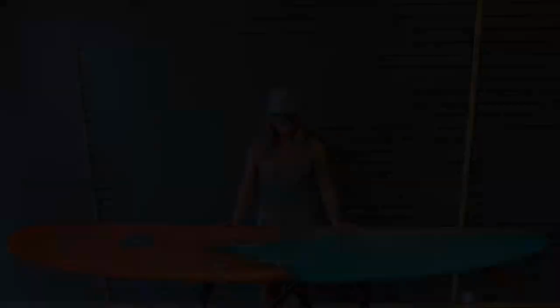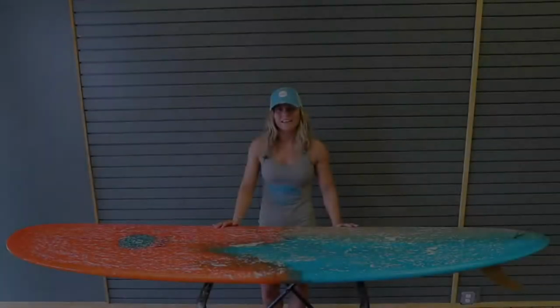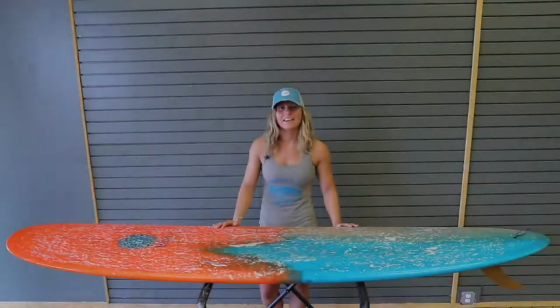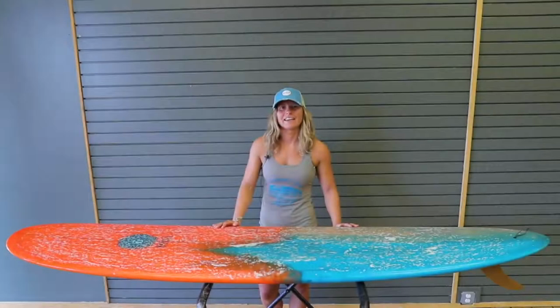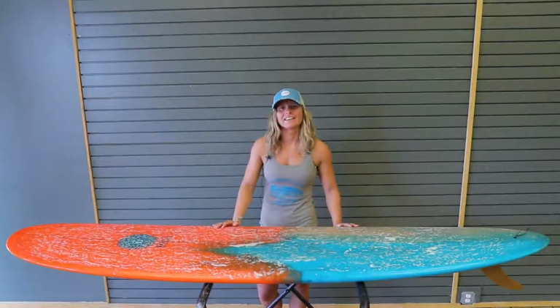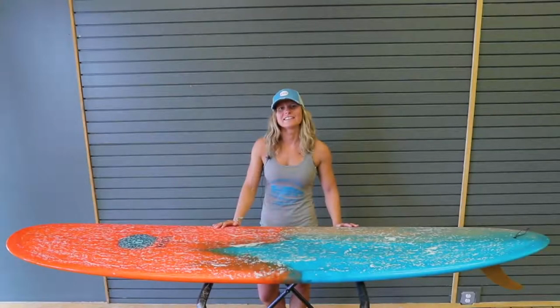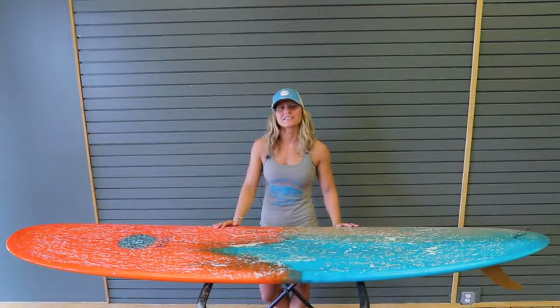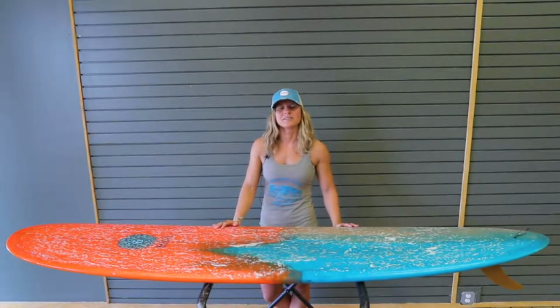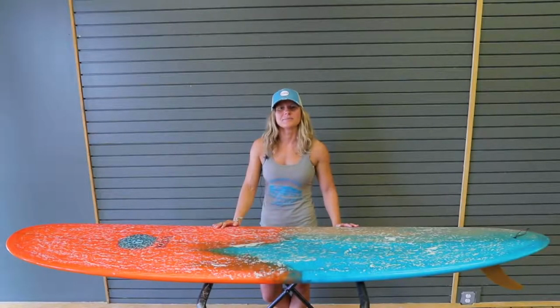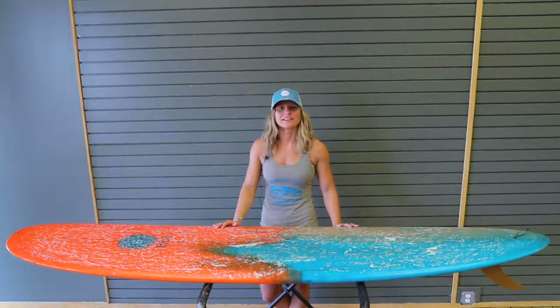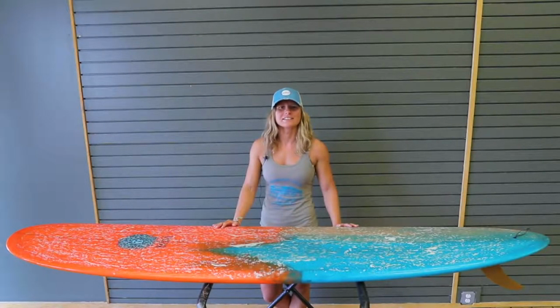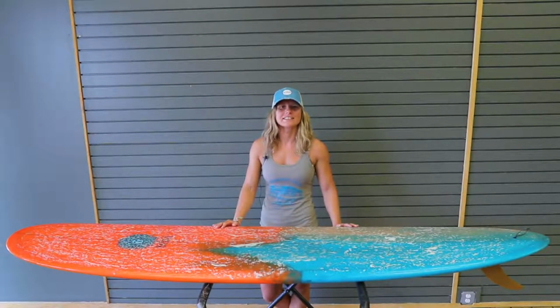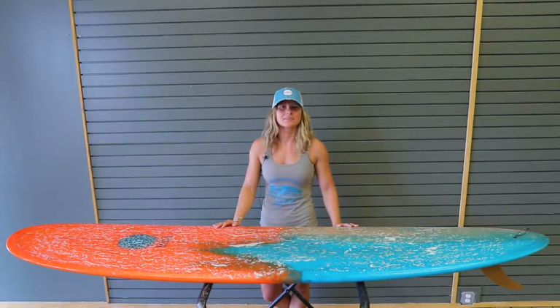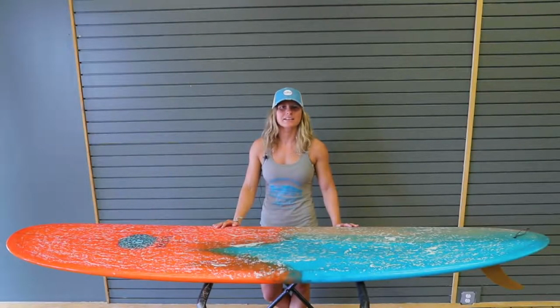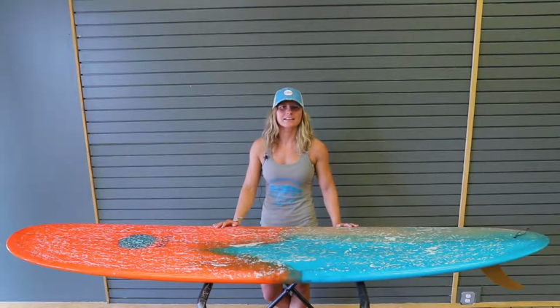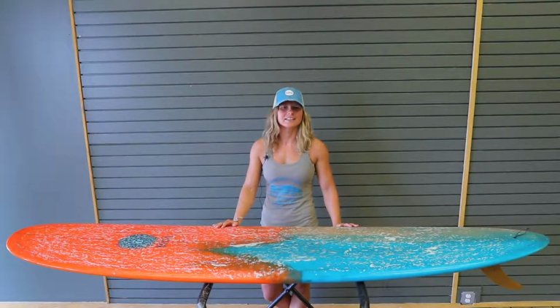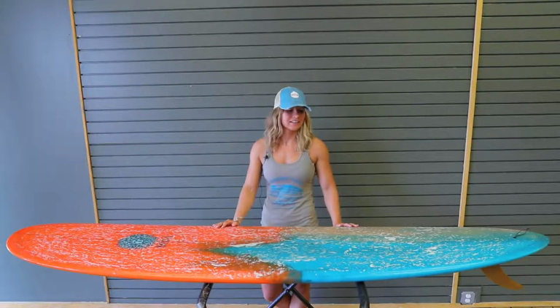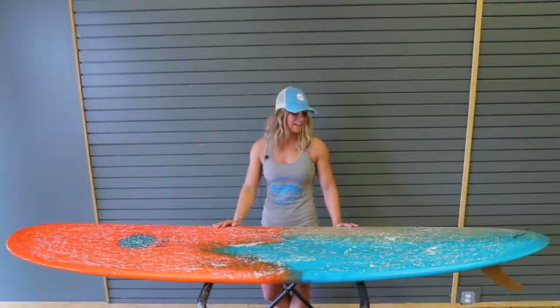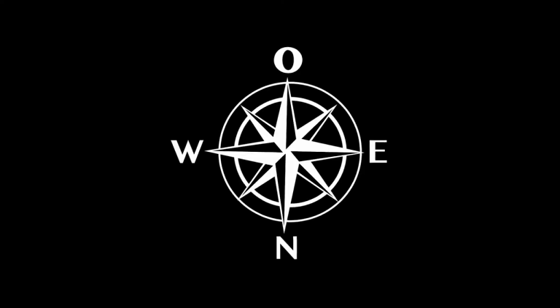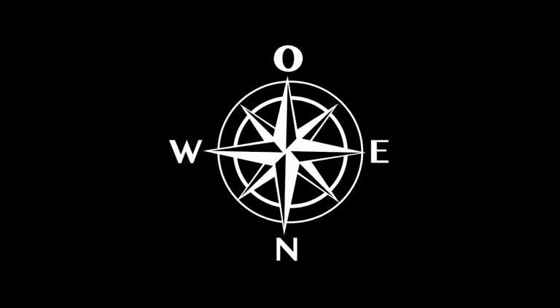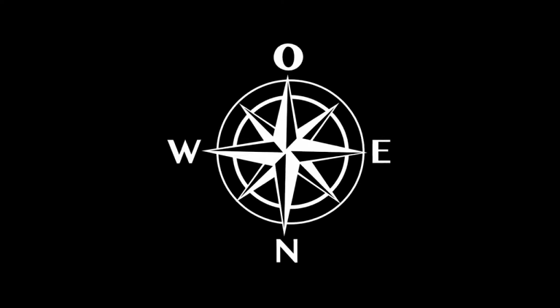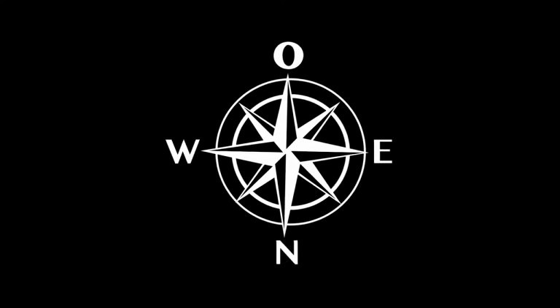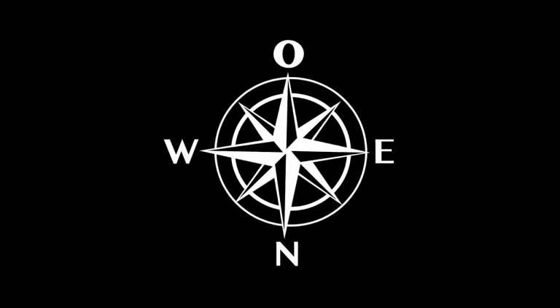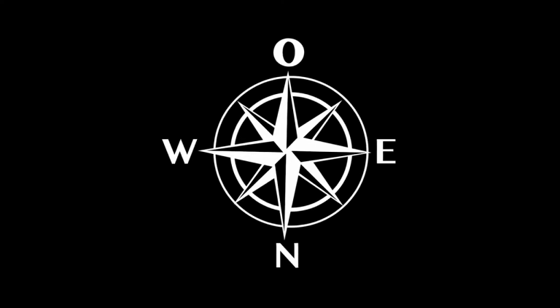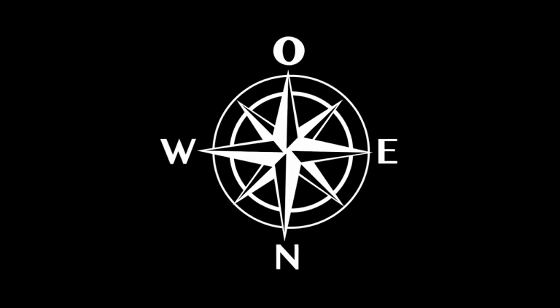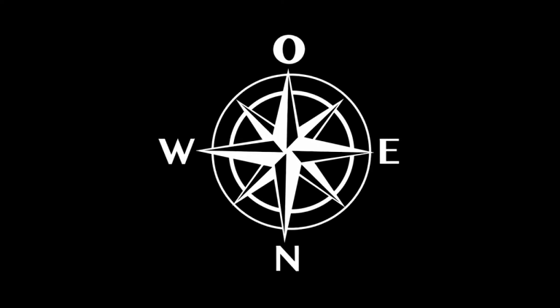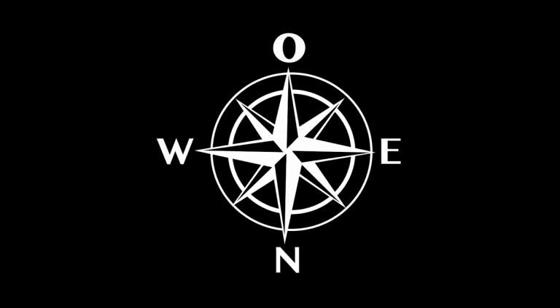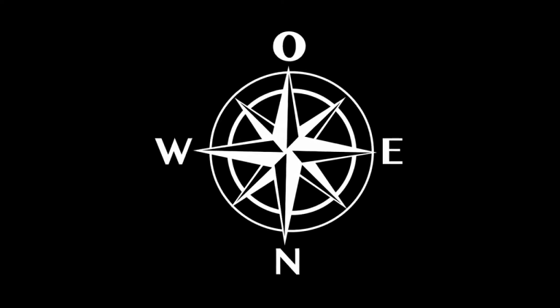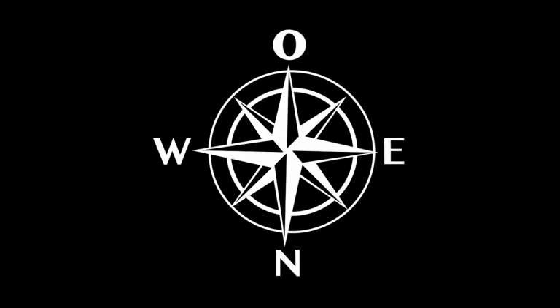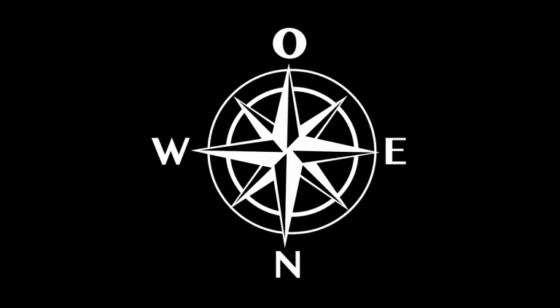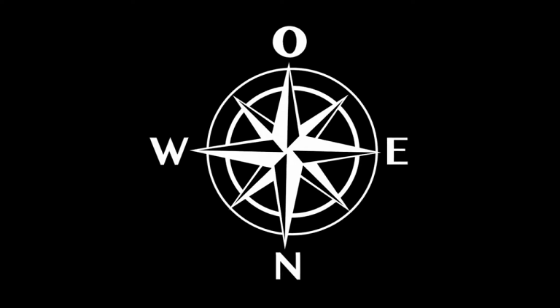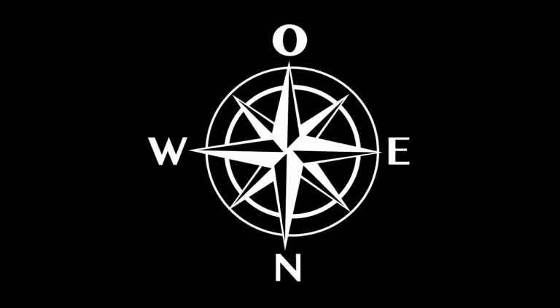Hey, this is Kona Team Rider Anastasia McKean, and today we're going to talk about the OIN longboard.